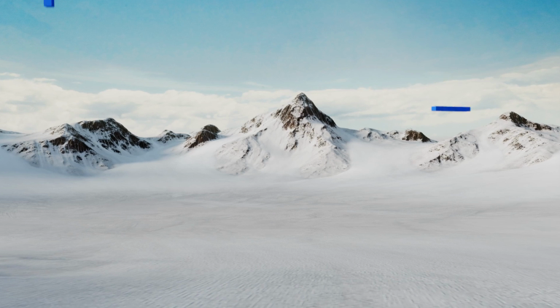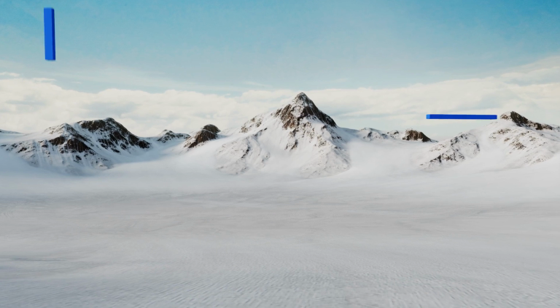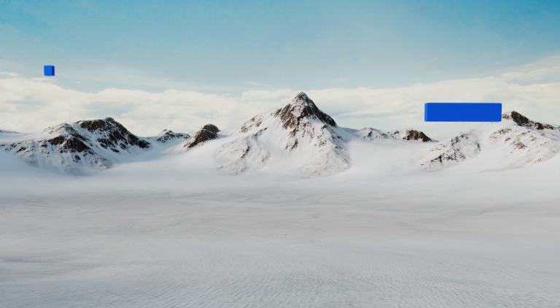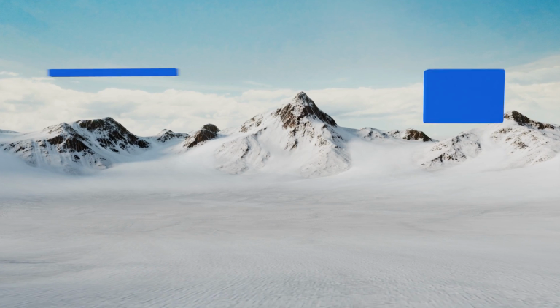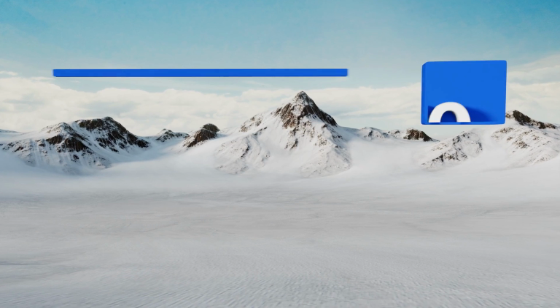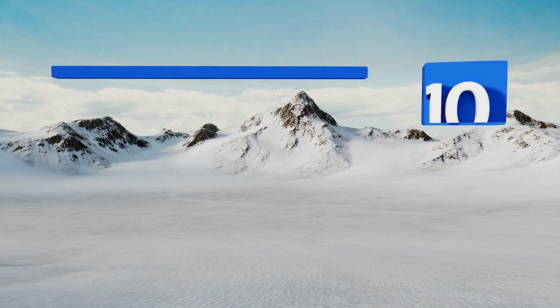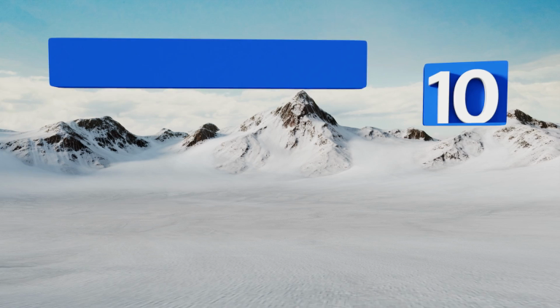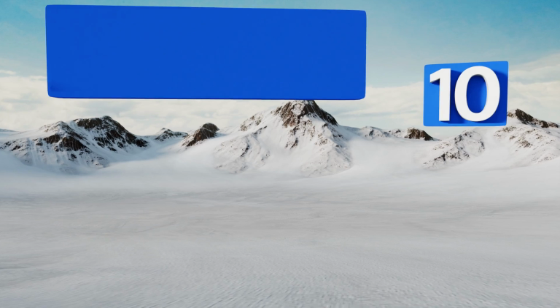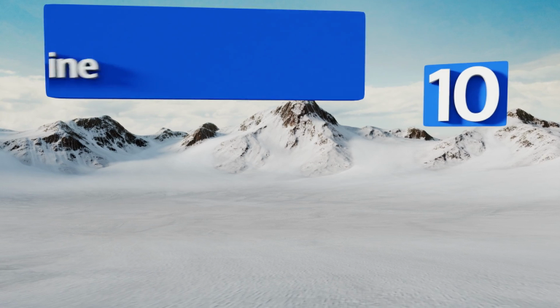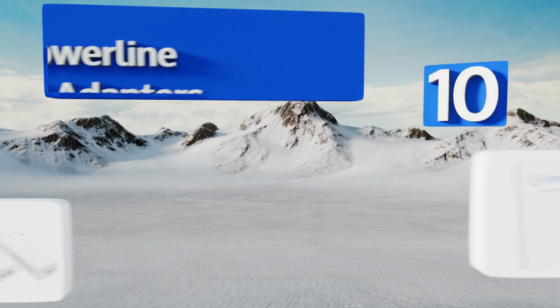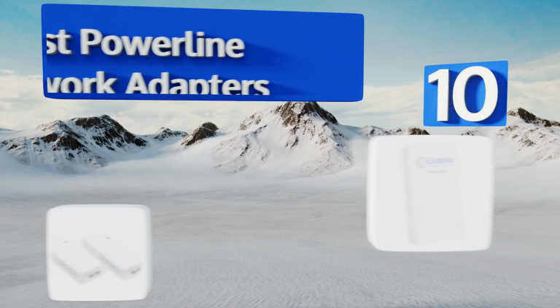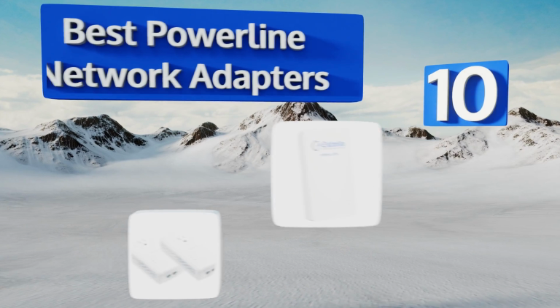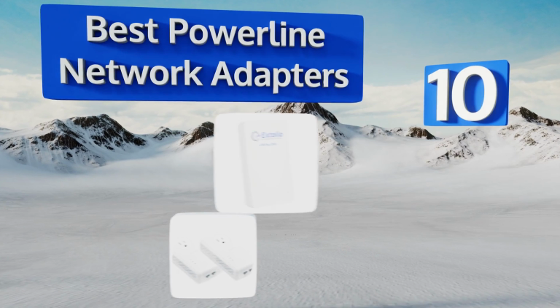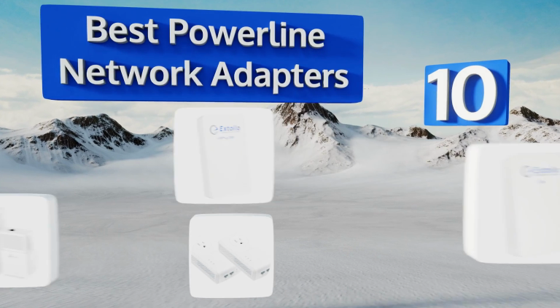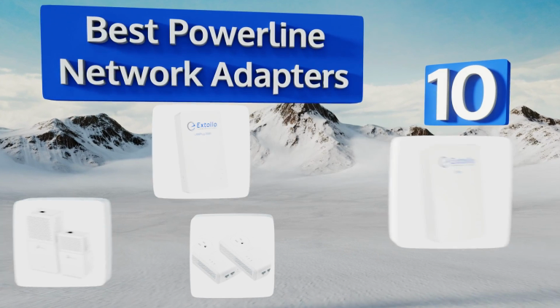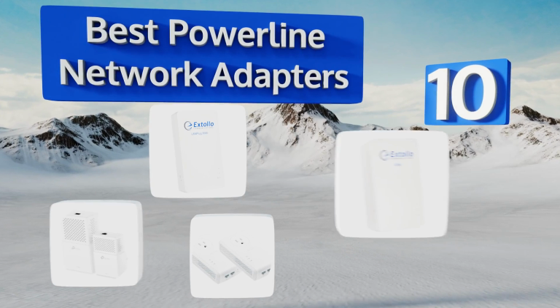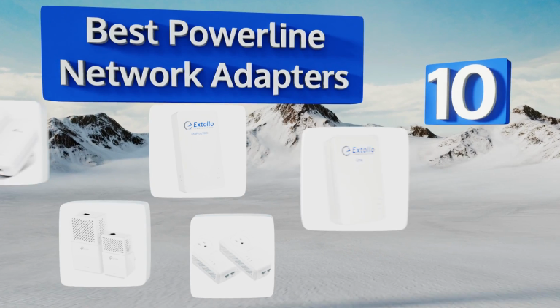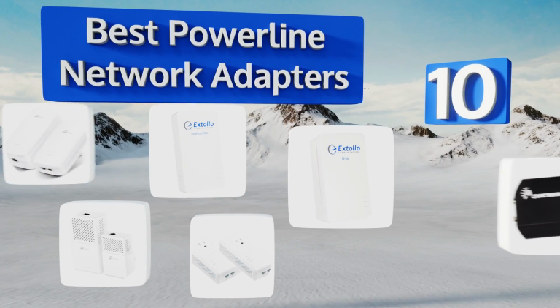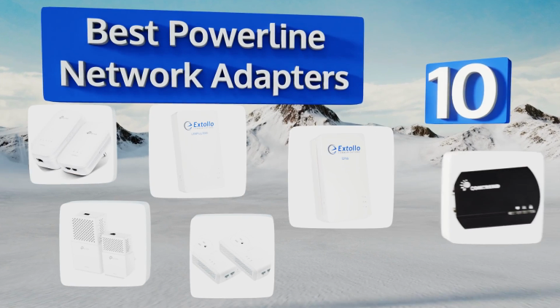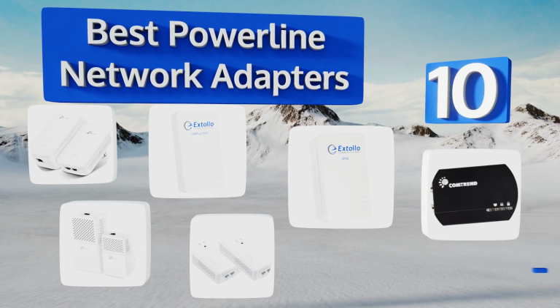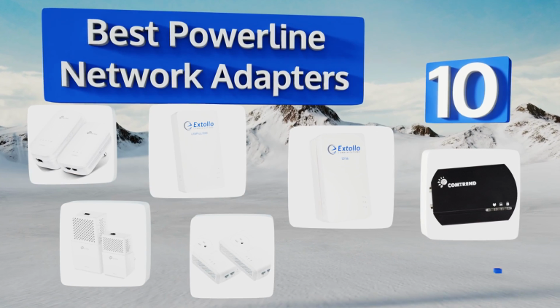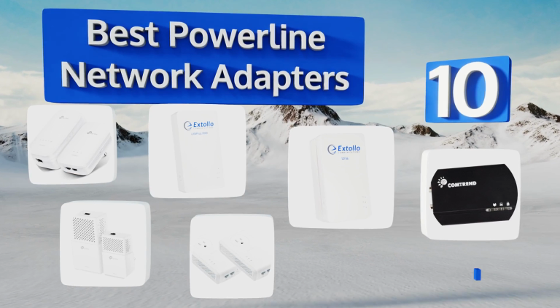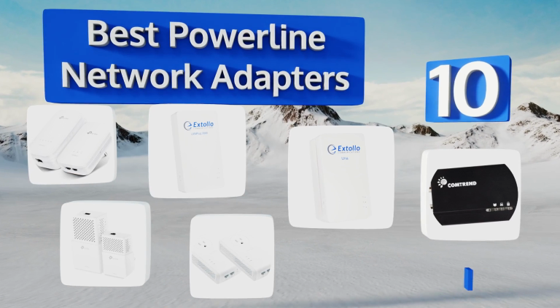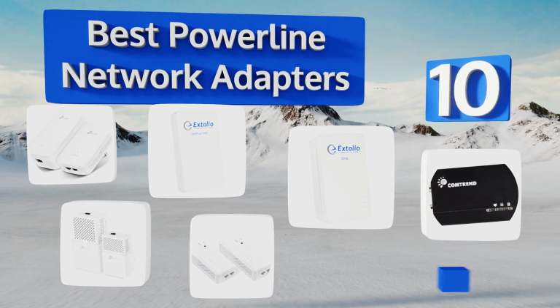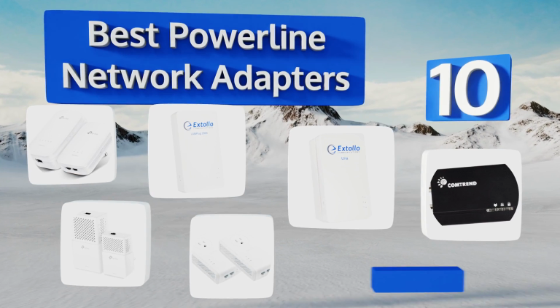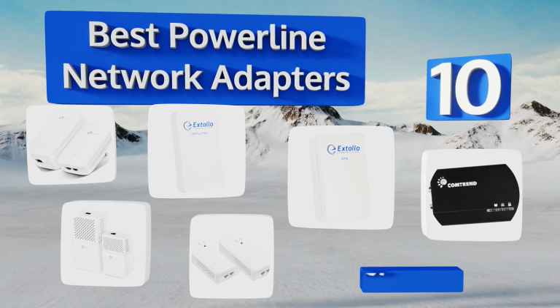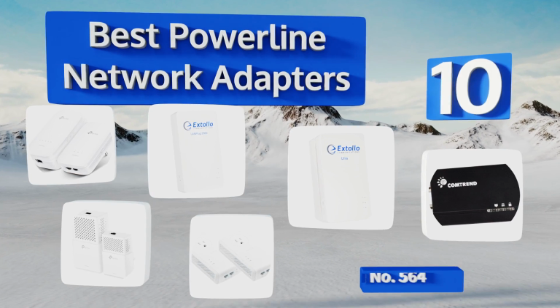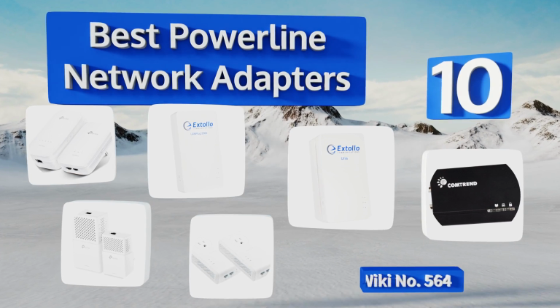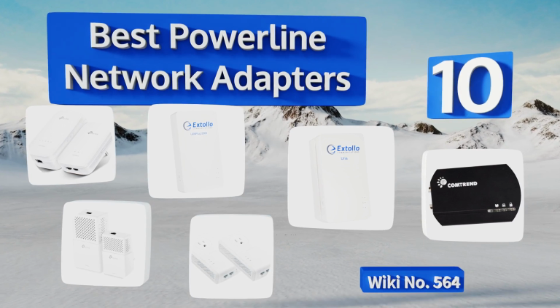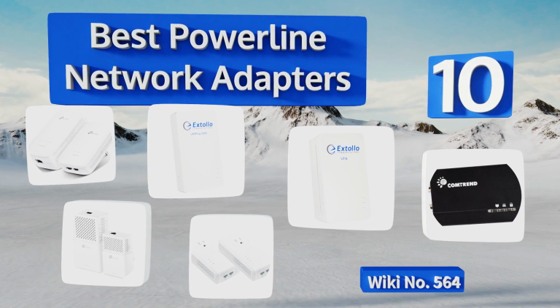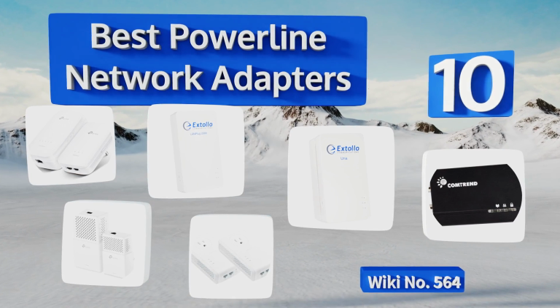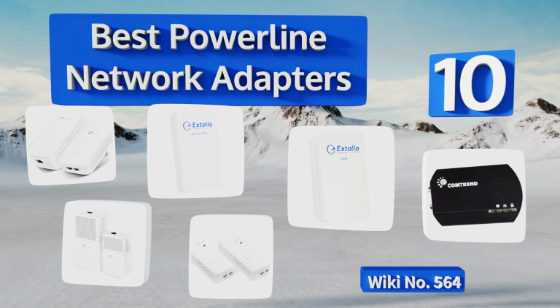EasyVid presents the 10 best powerline network adapters. Let's get started with the list.